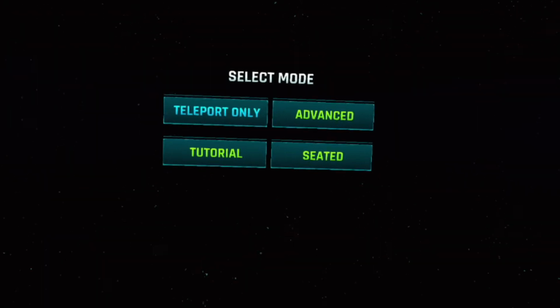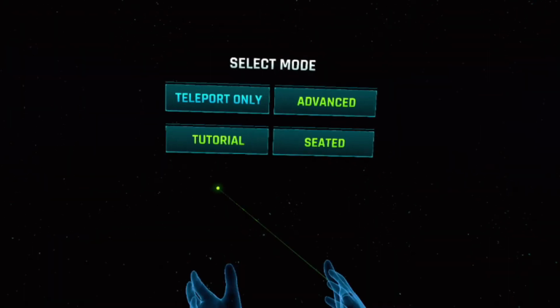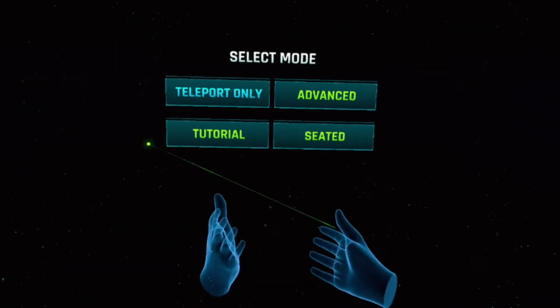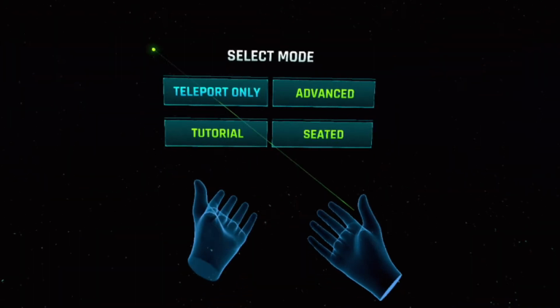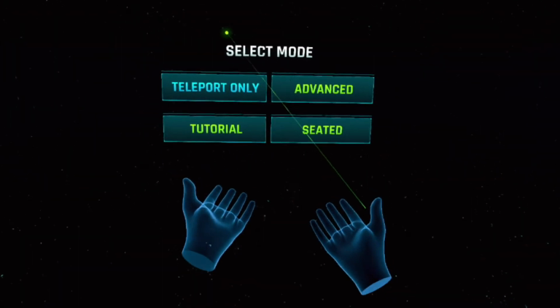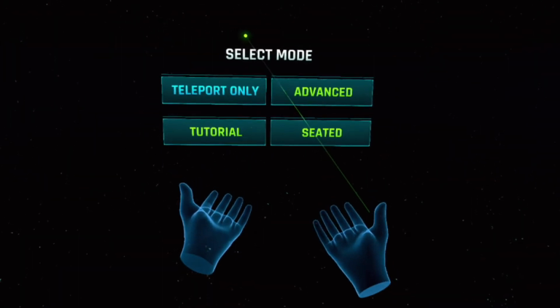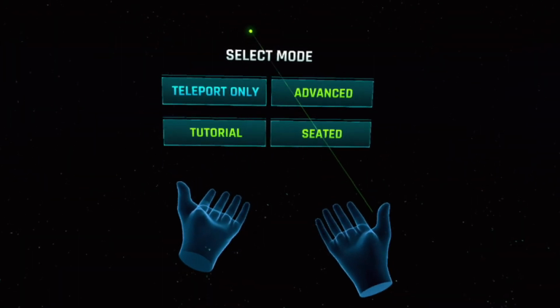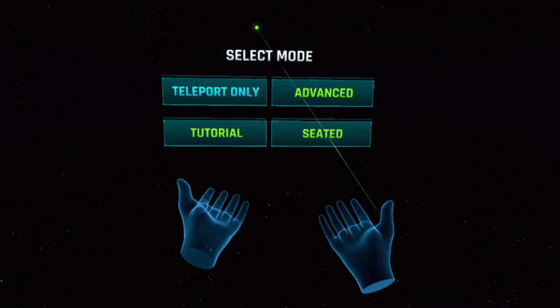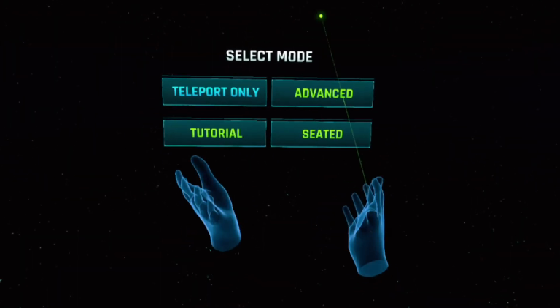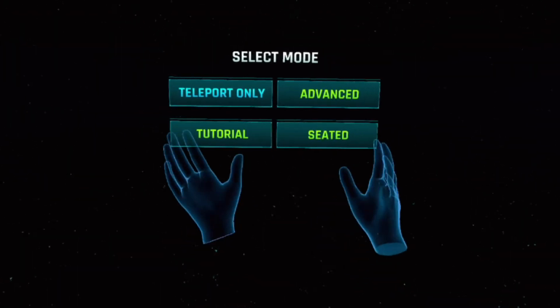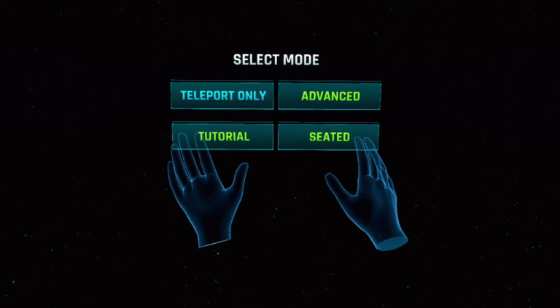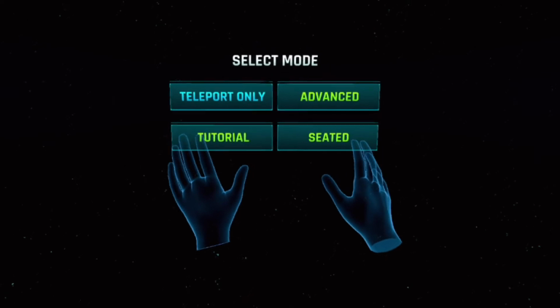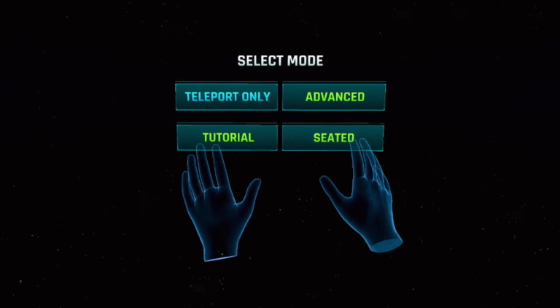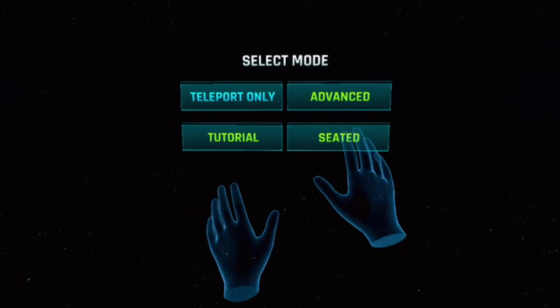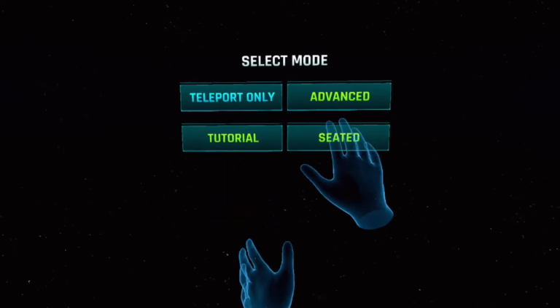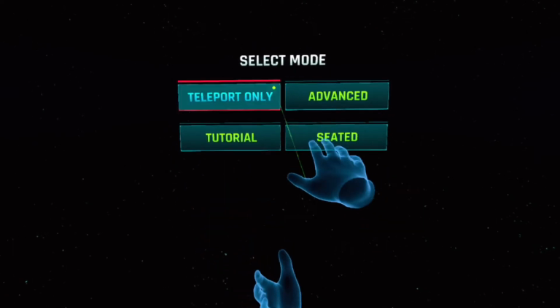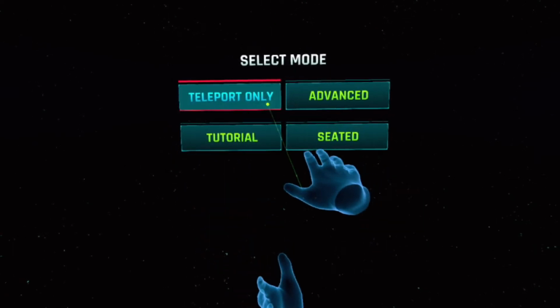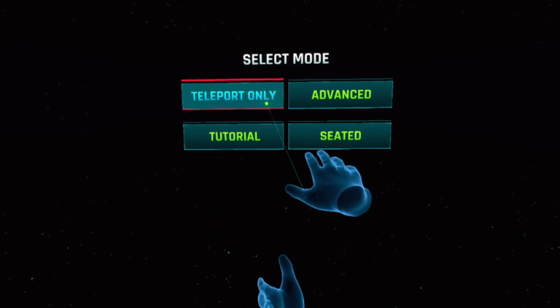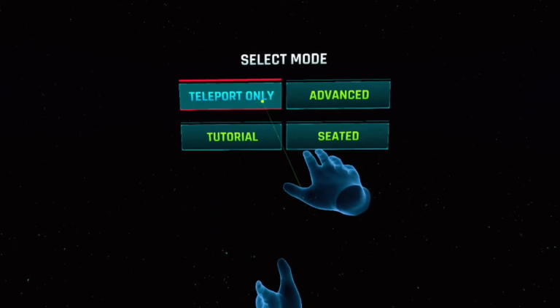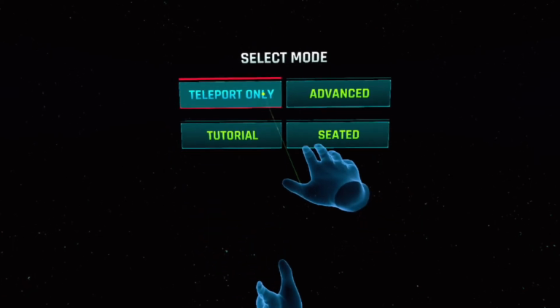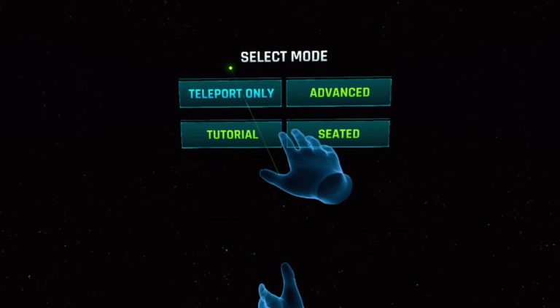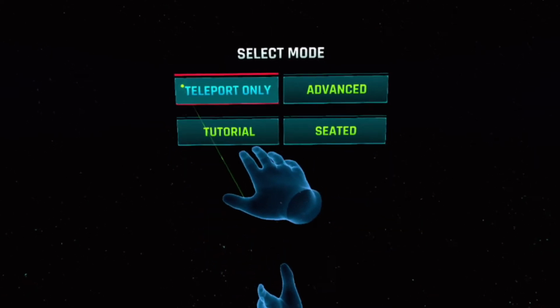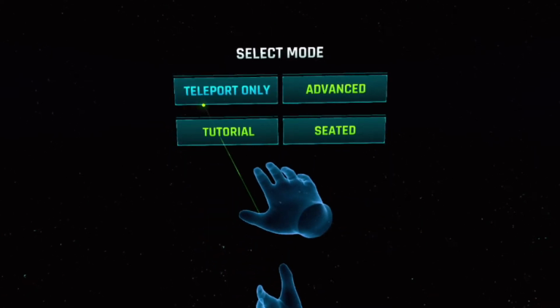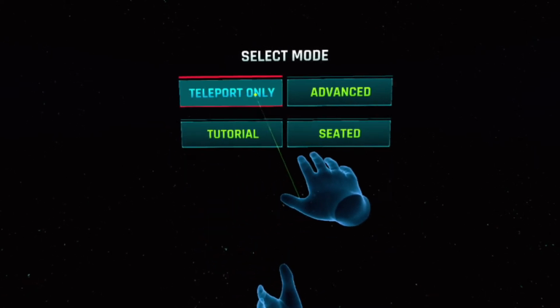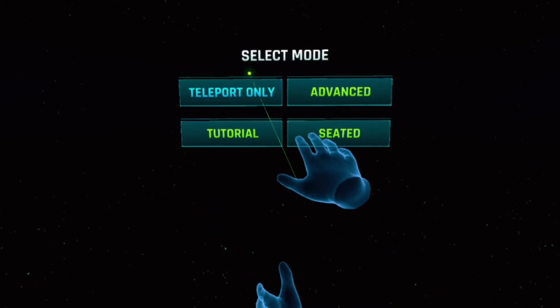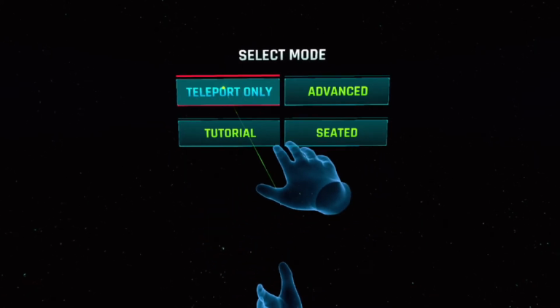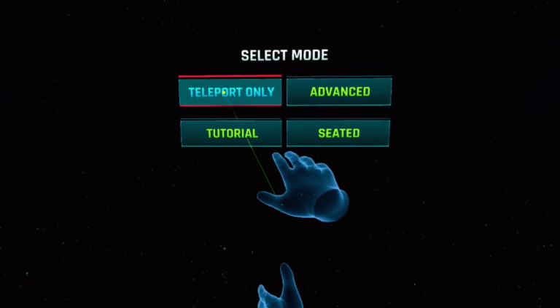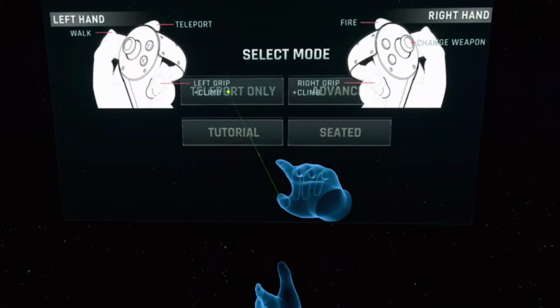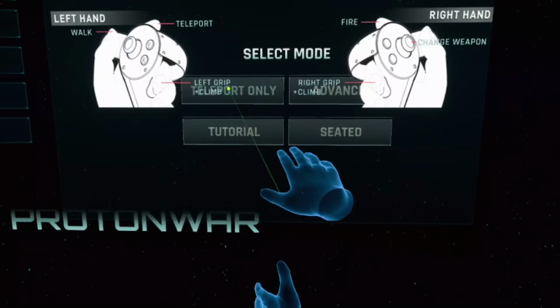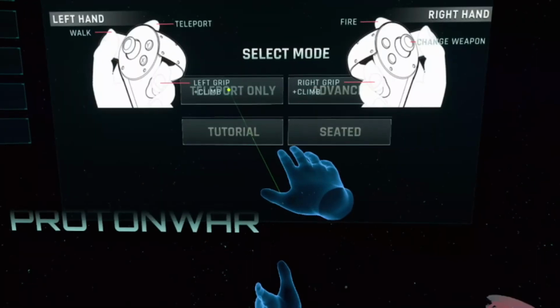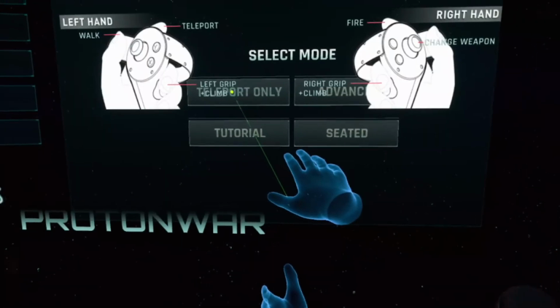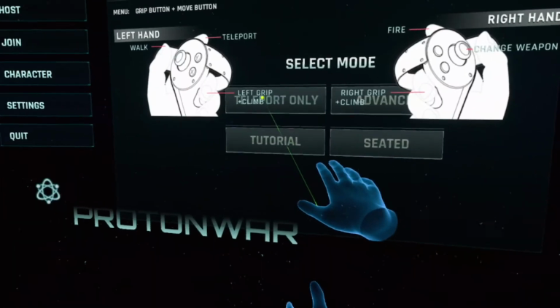Welcome to the mode screen. Here you'll decide how you'd like to play. To jump right in, select Teleport Only.